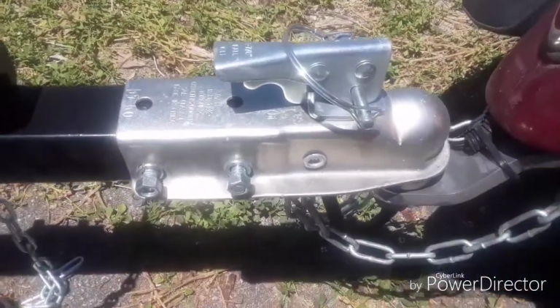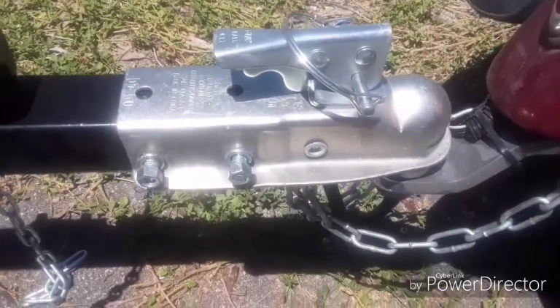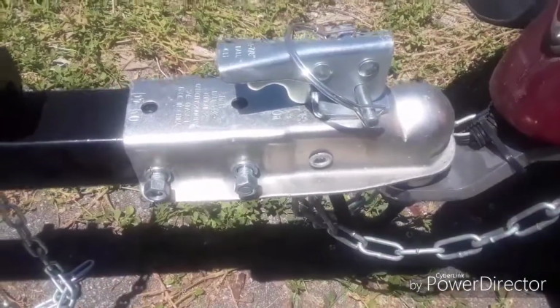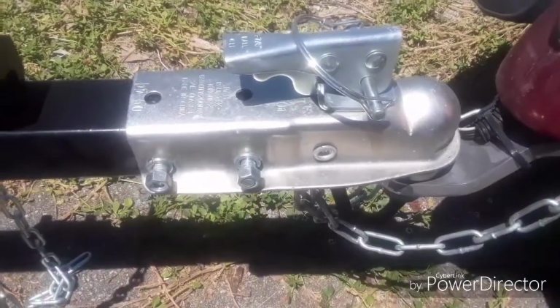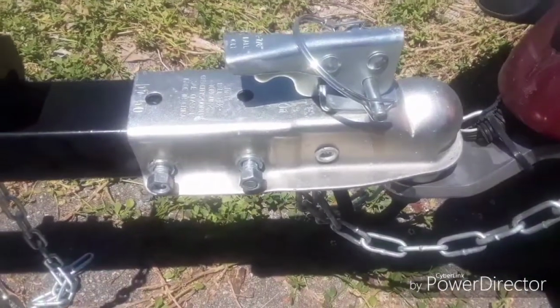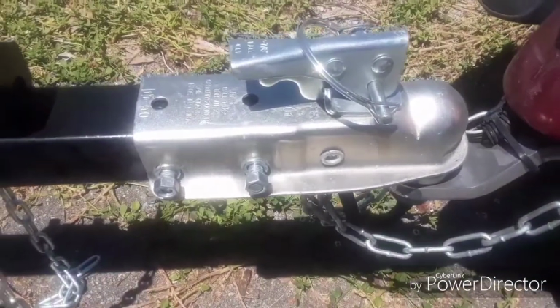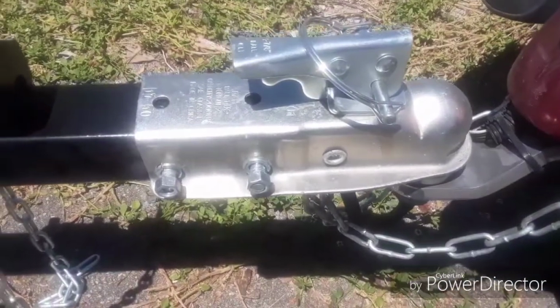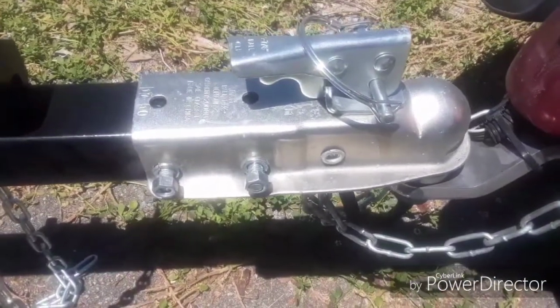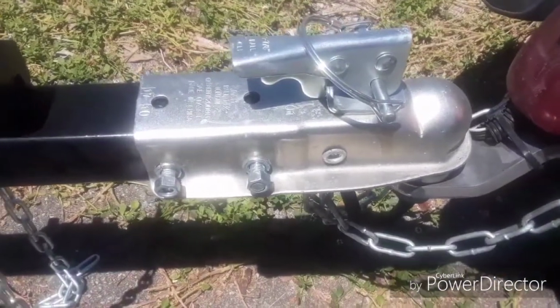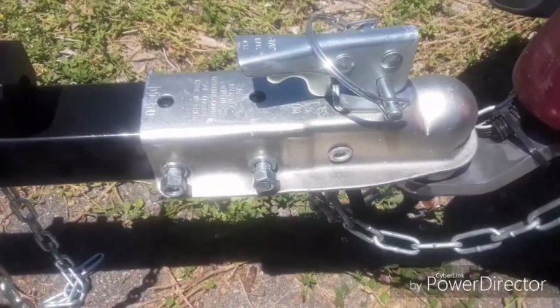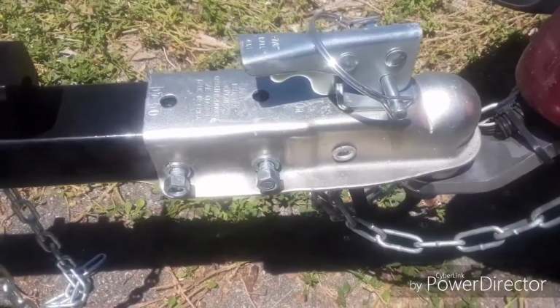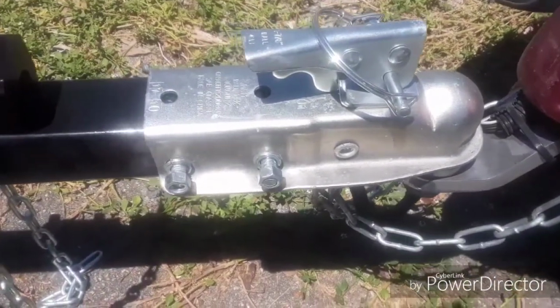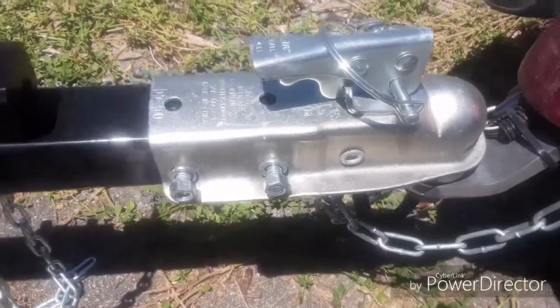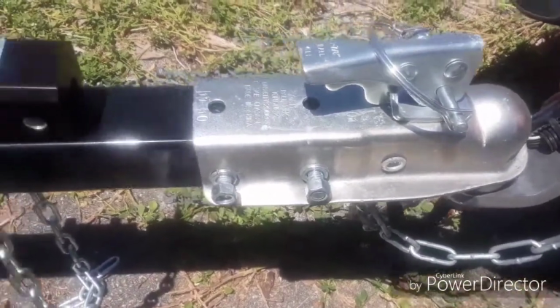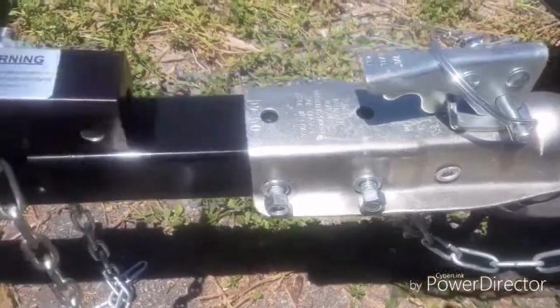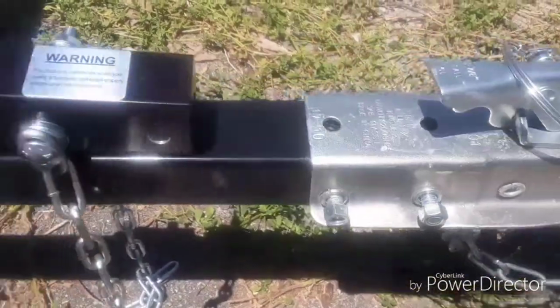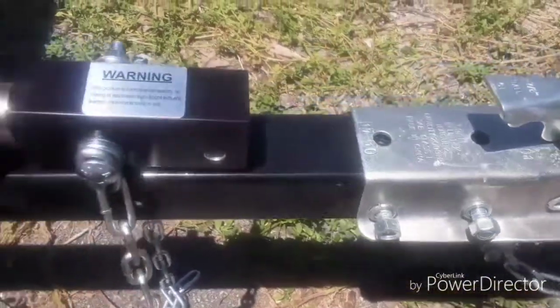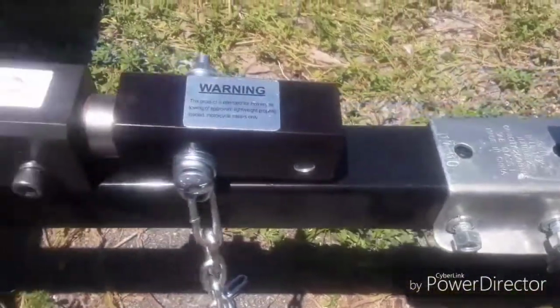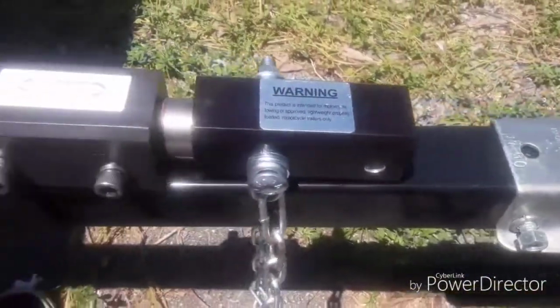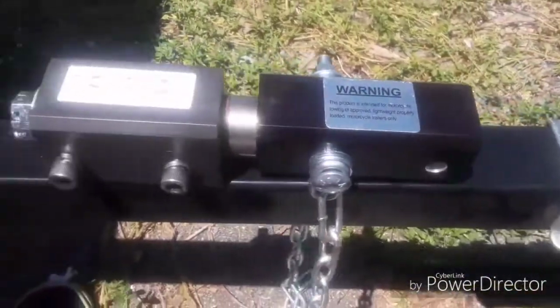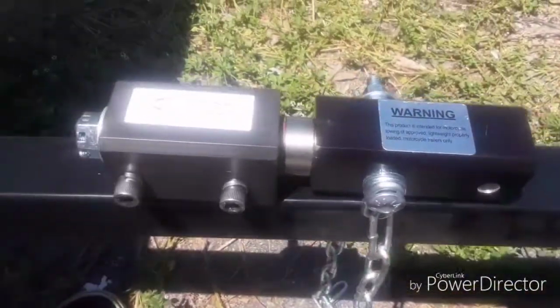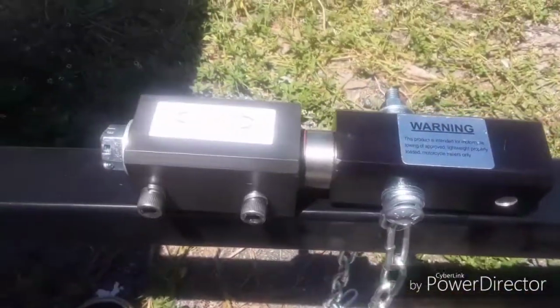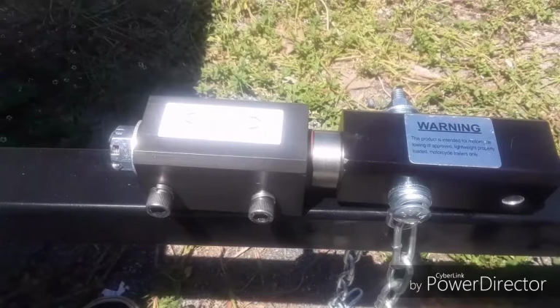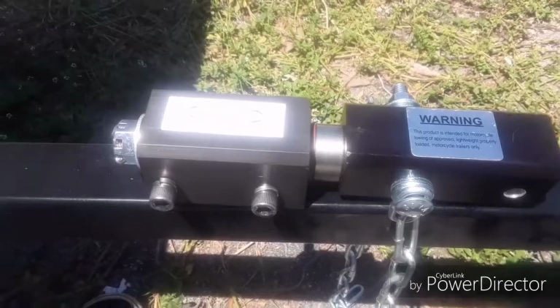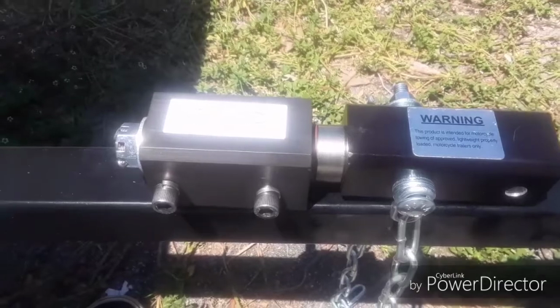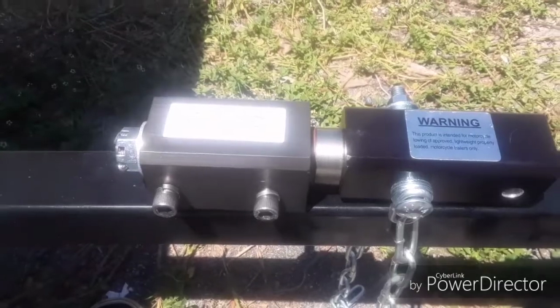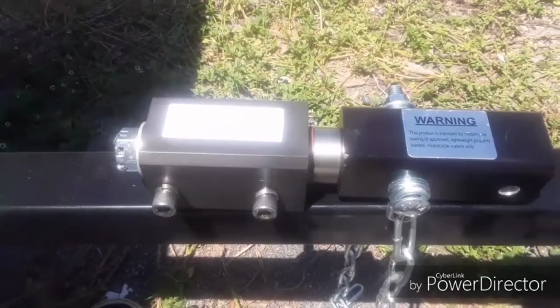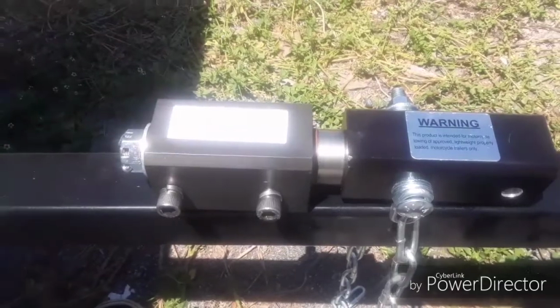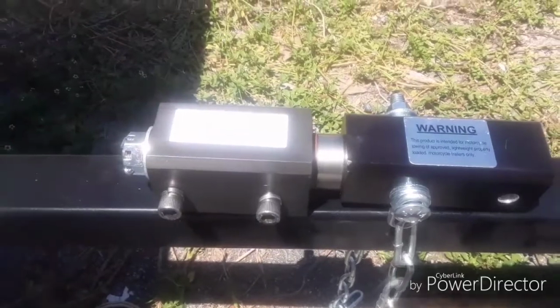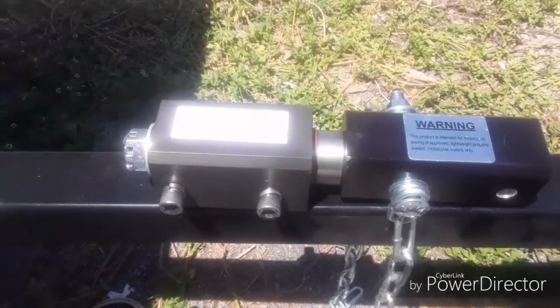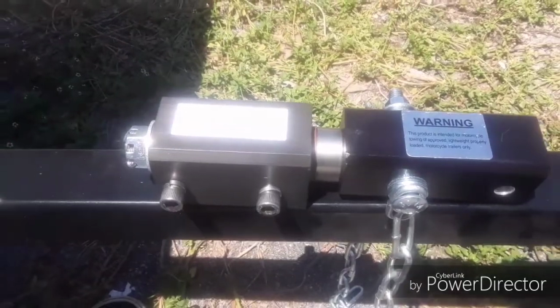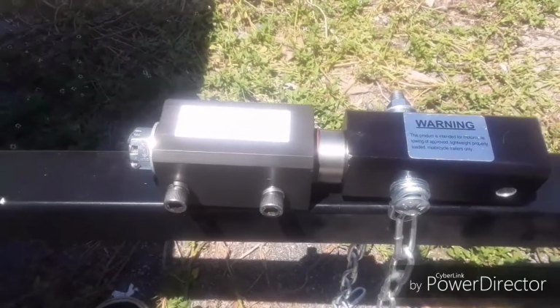We have here a standard coupler, and we have here a swivel coupler.